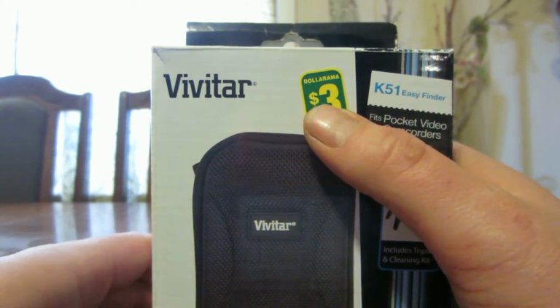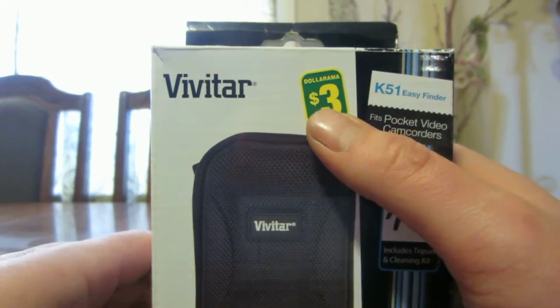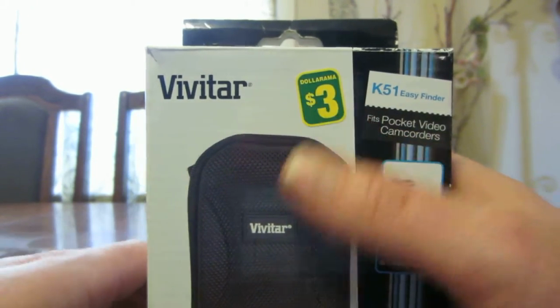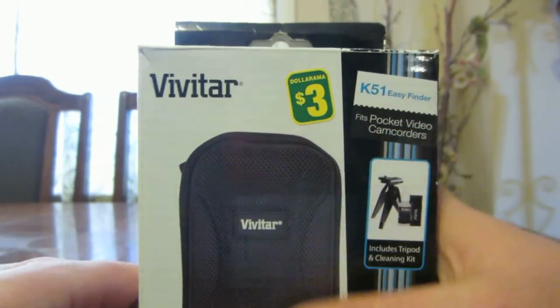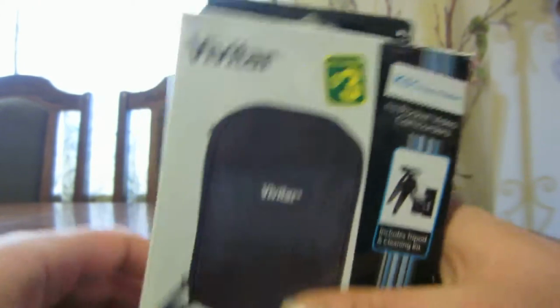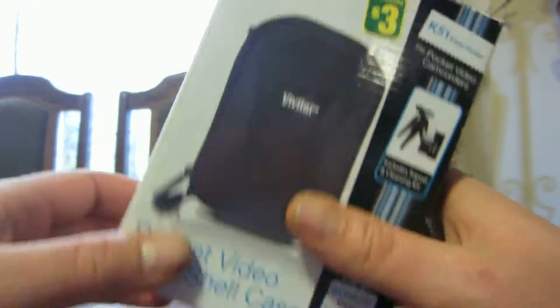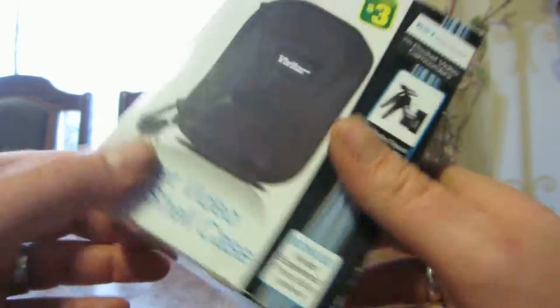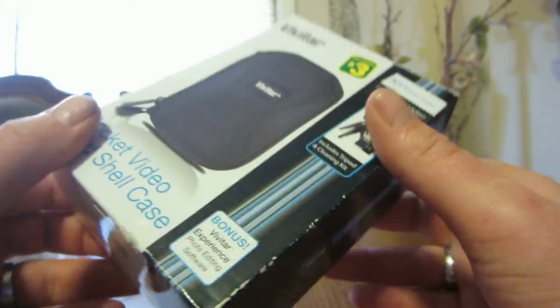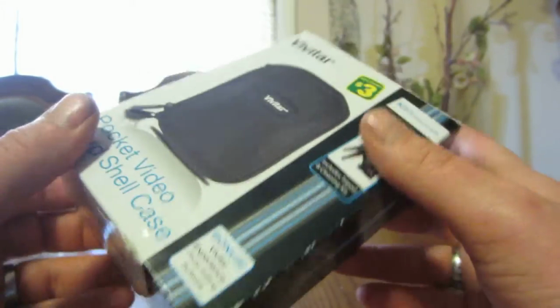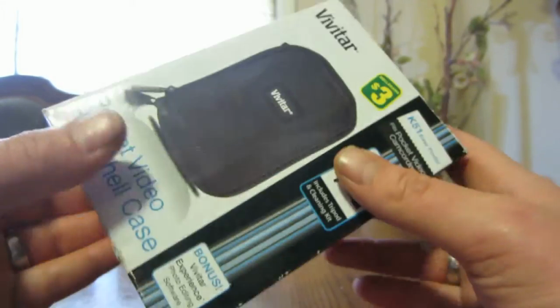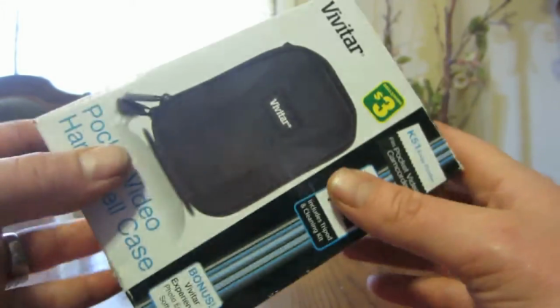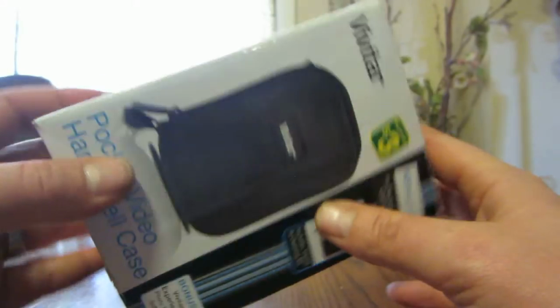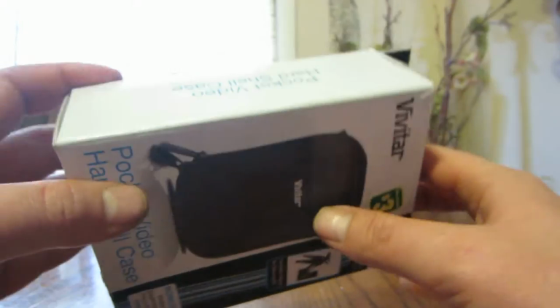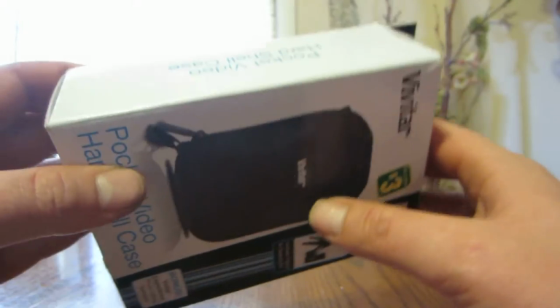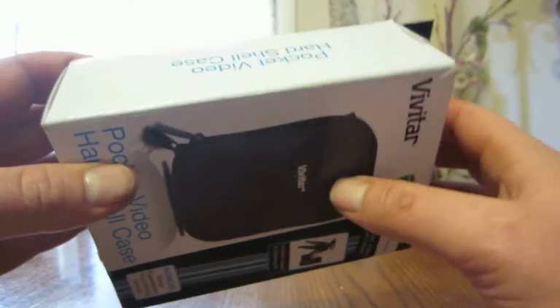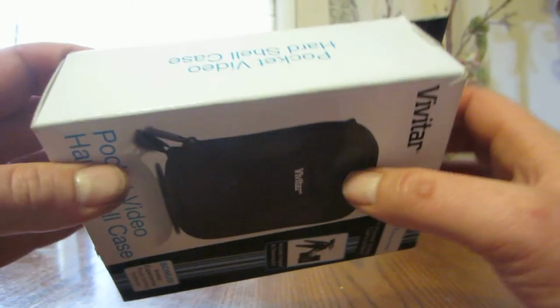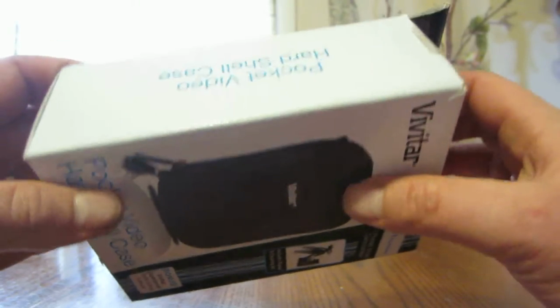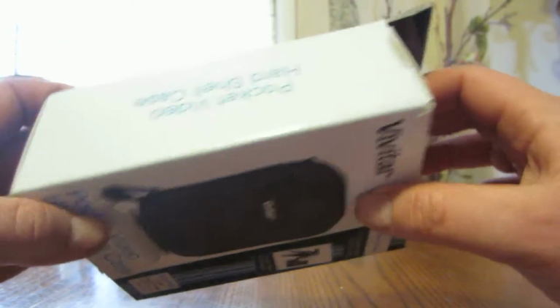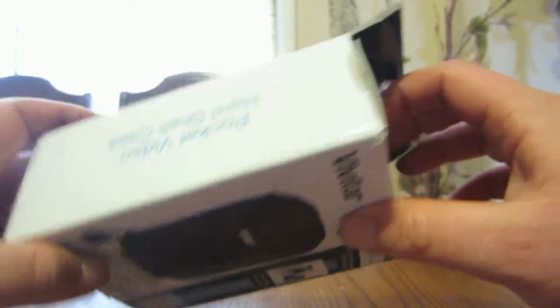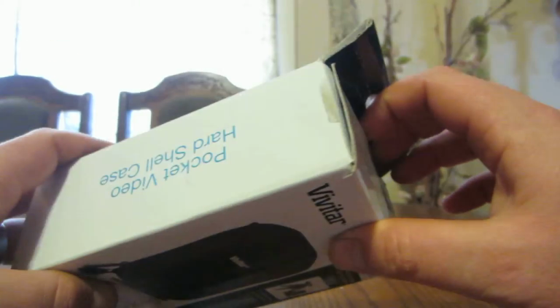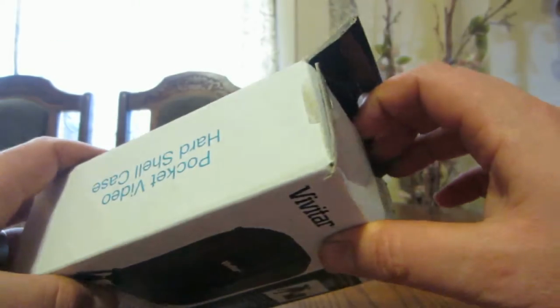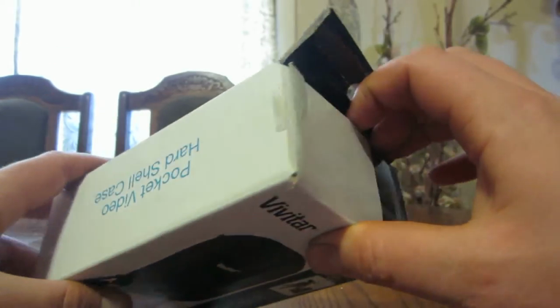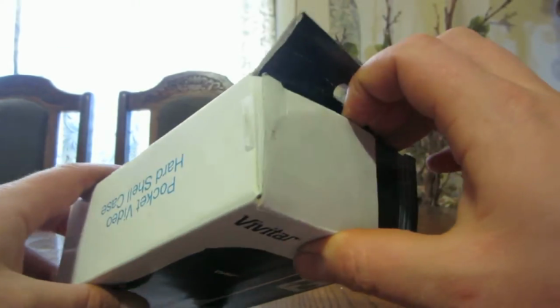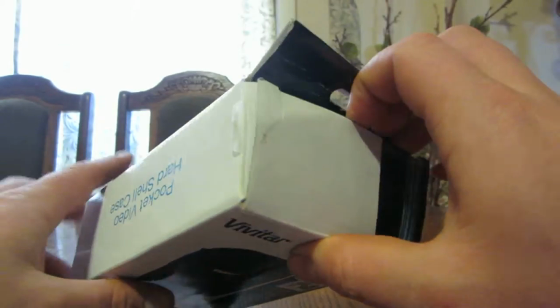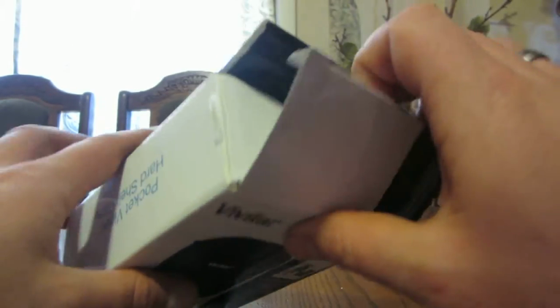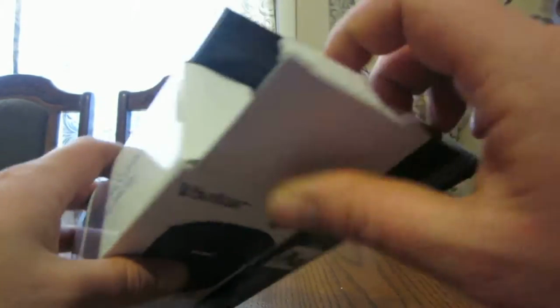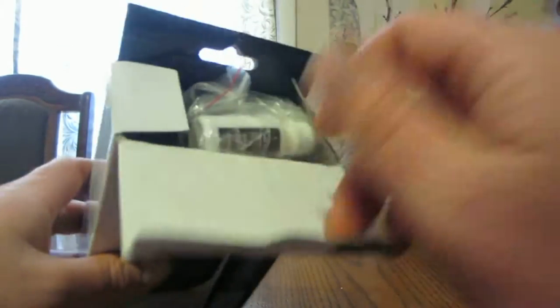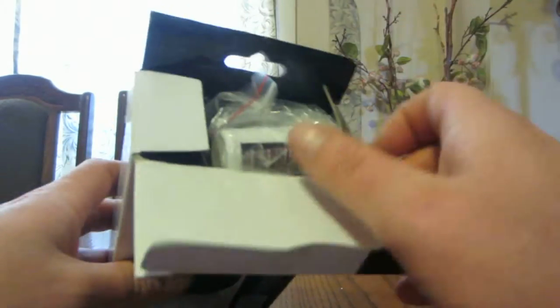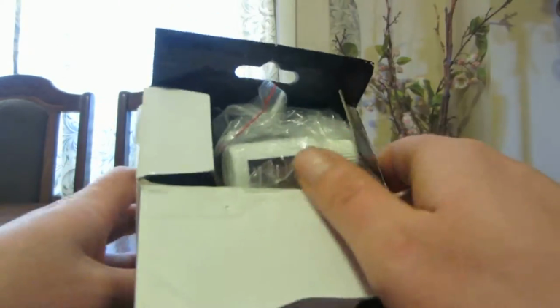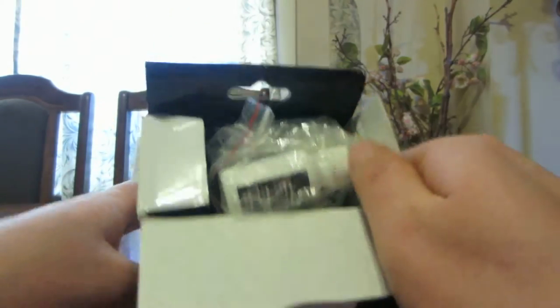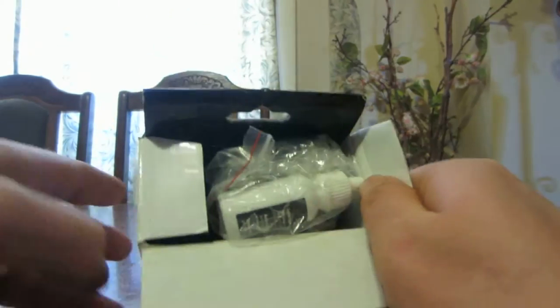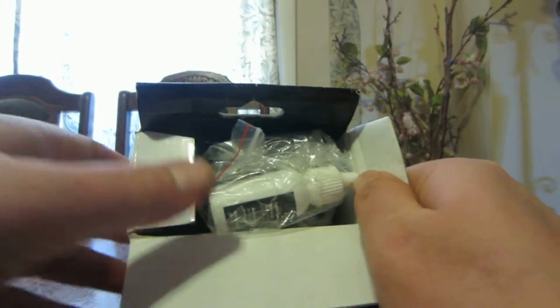And guys, you really can't go wrong for the price. Okay, let's open it up and see what we have.